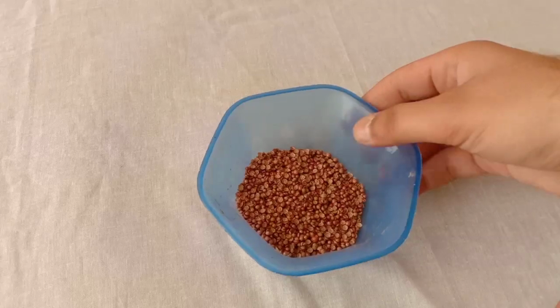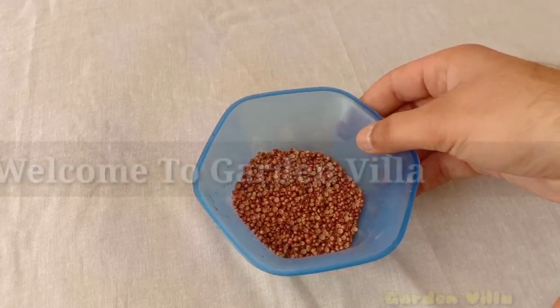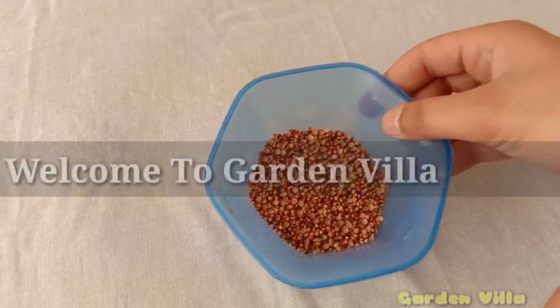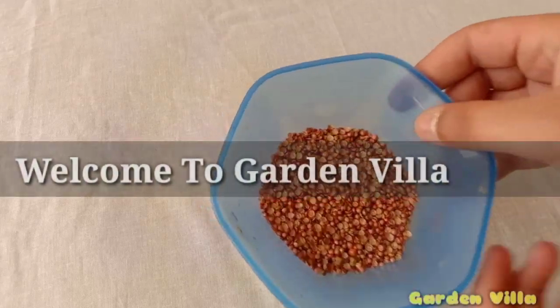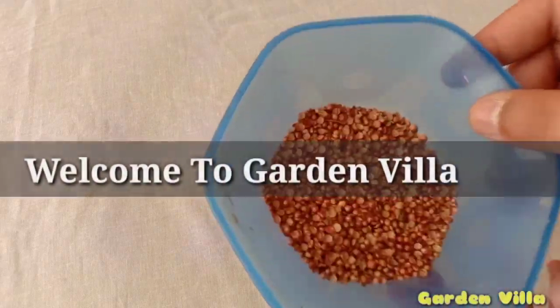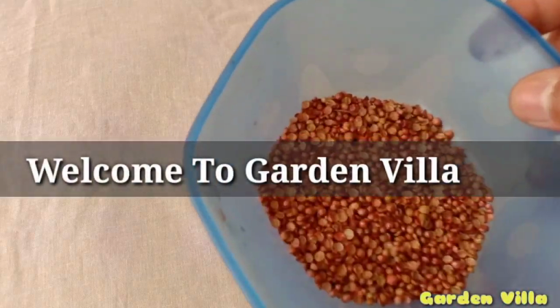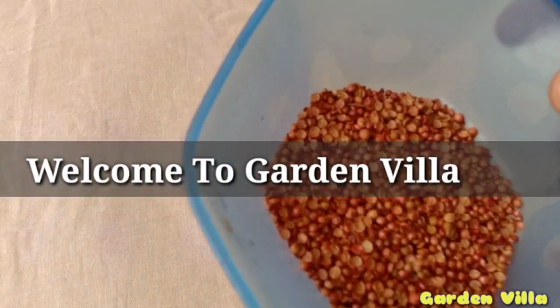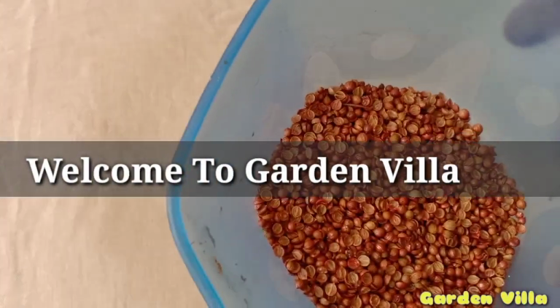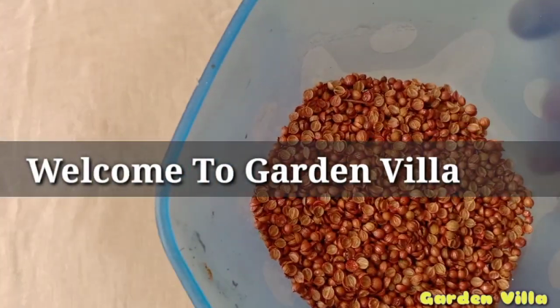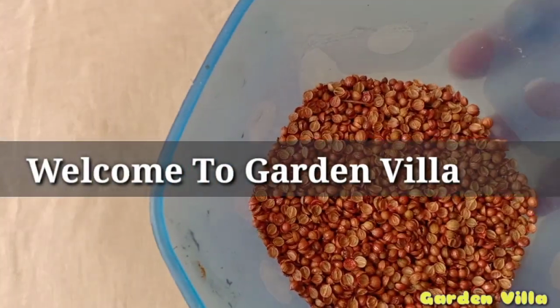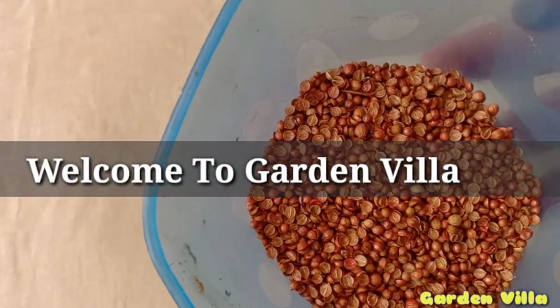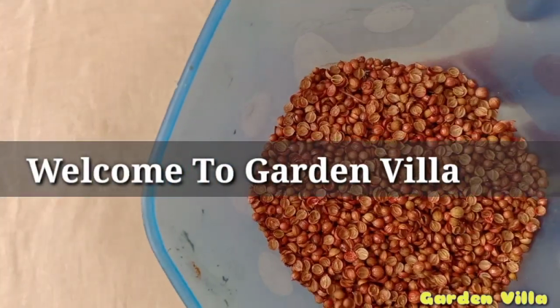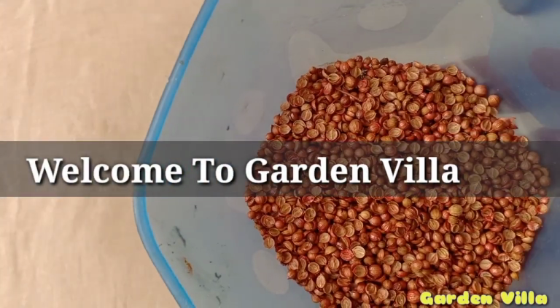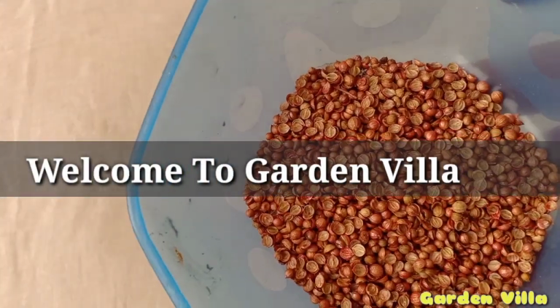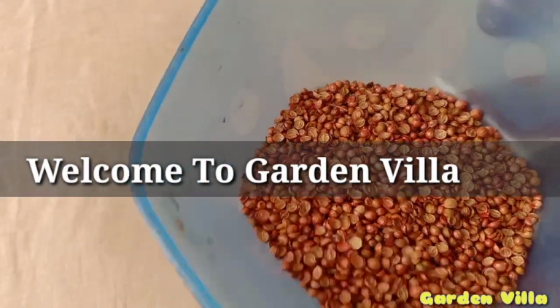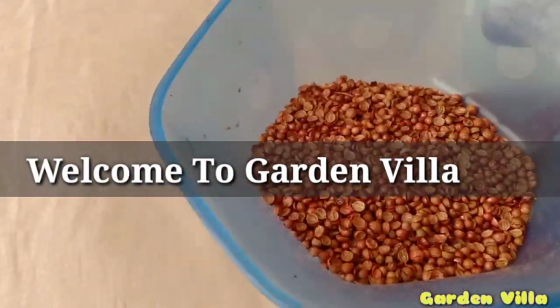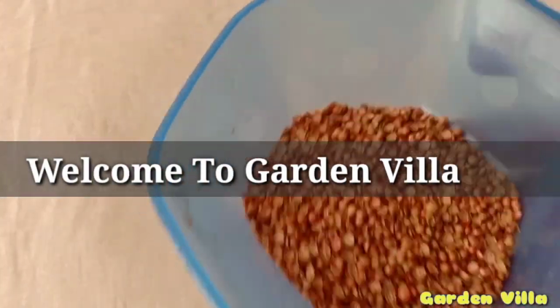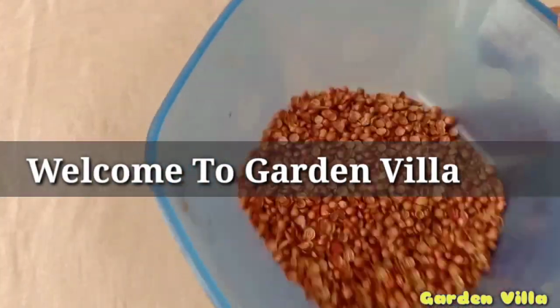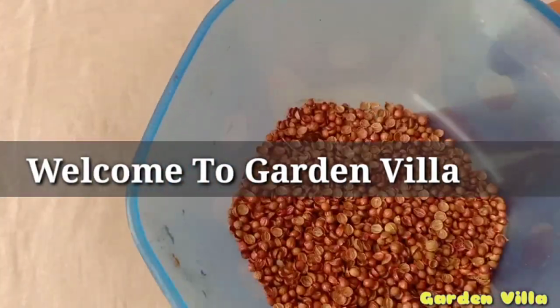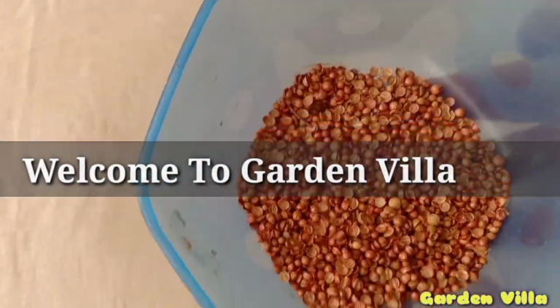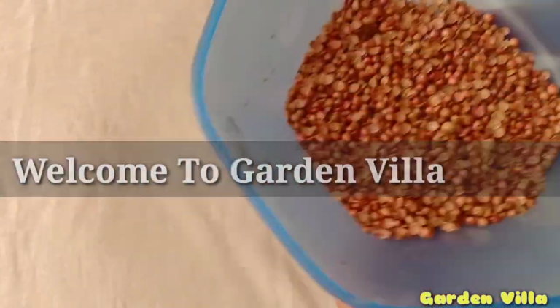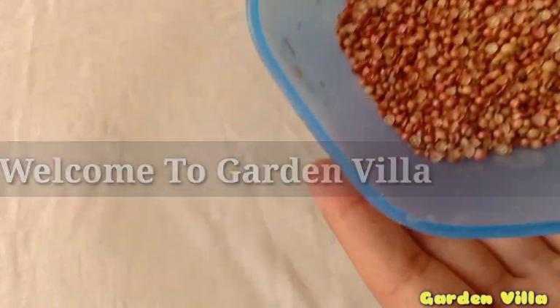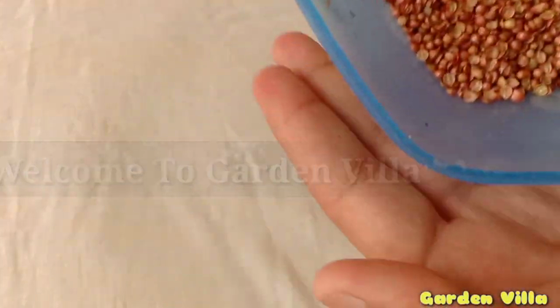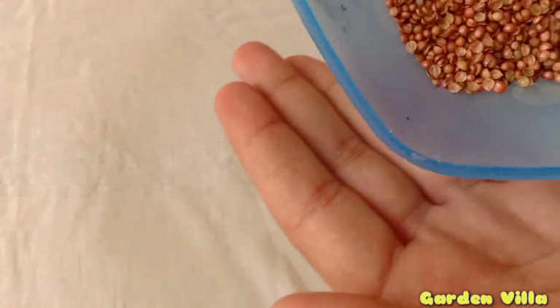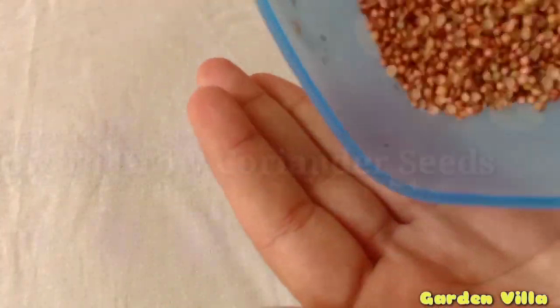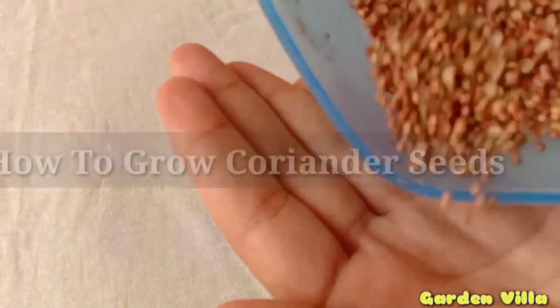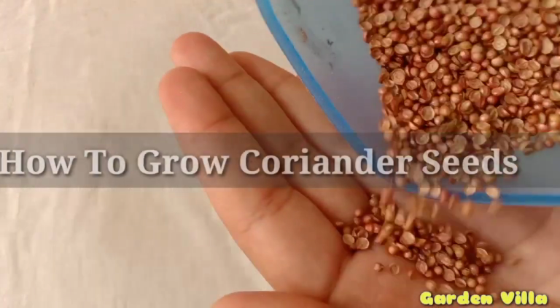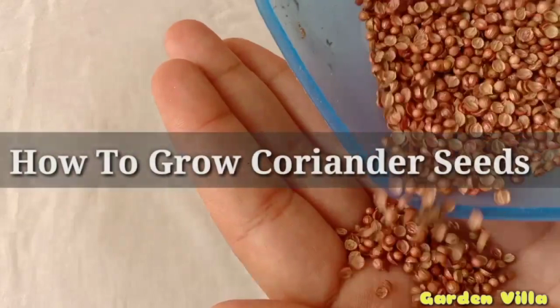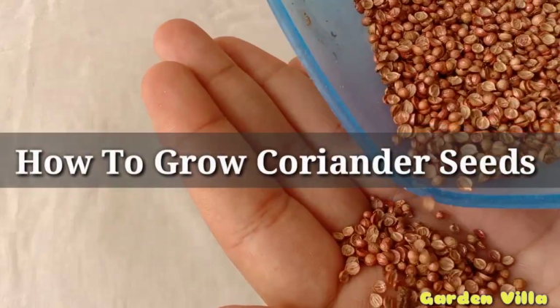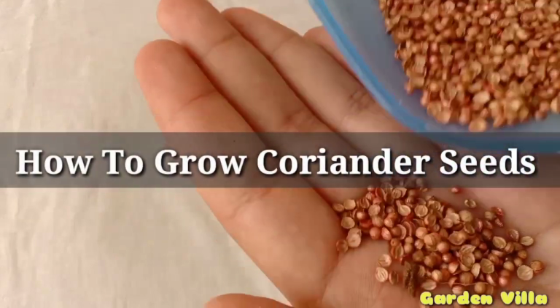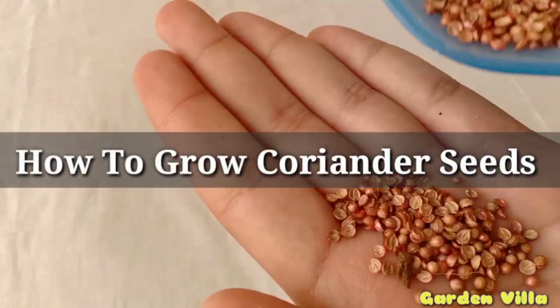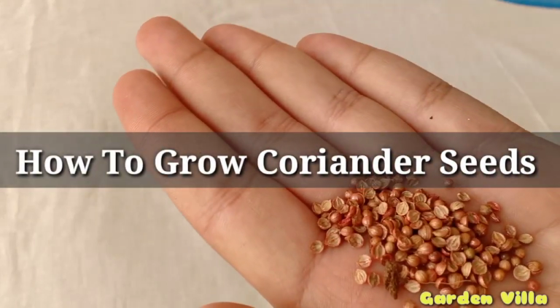Hello viewers, welcome to my channel. Today I am going to show you how you can grow coriander seeds at your home.